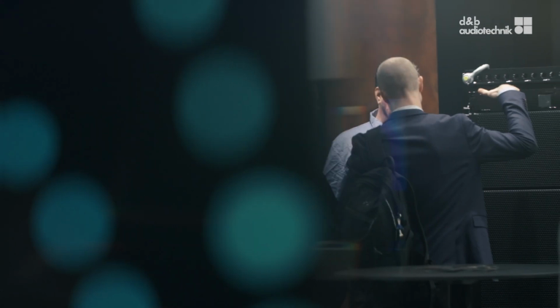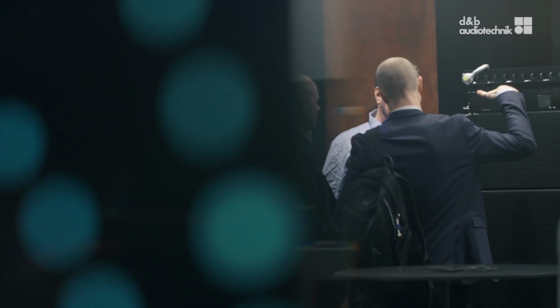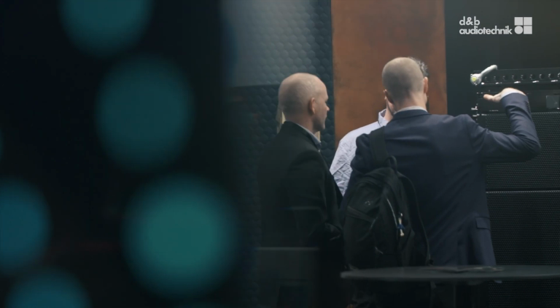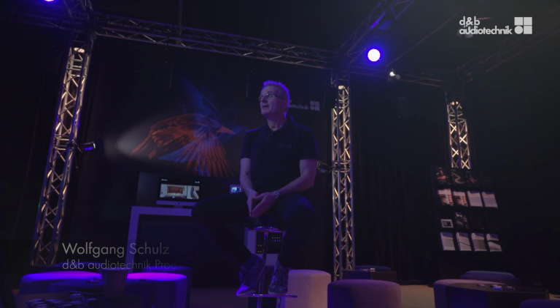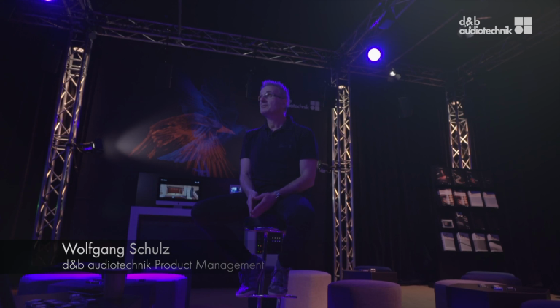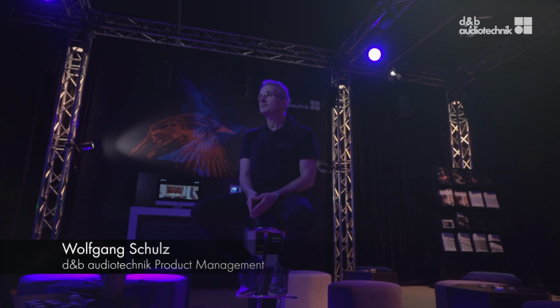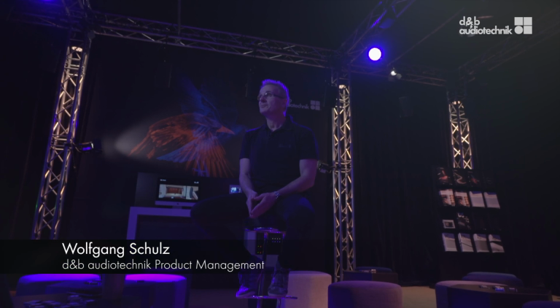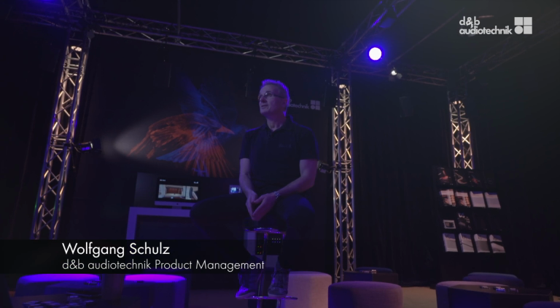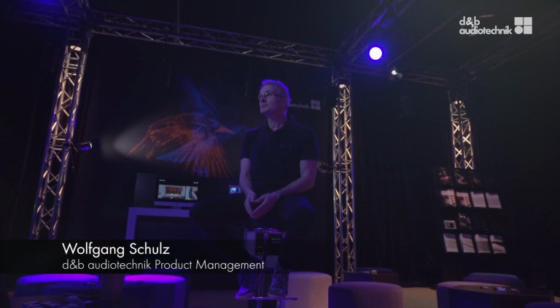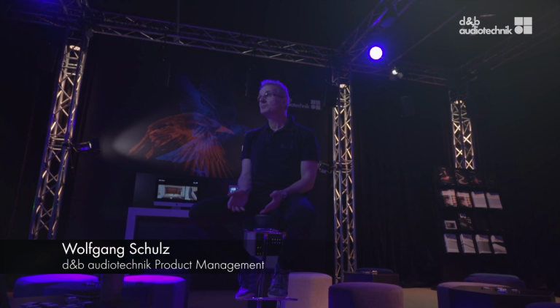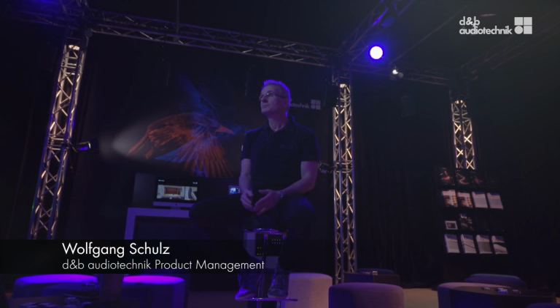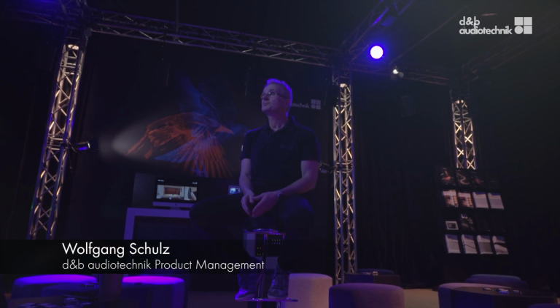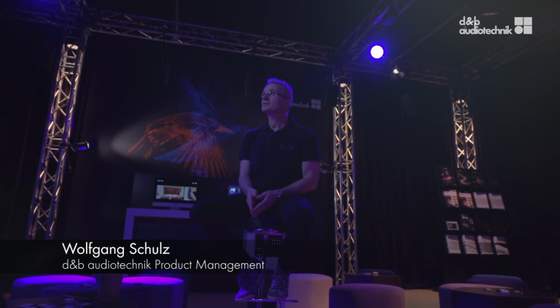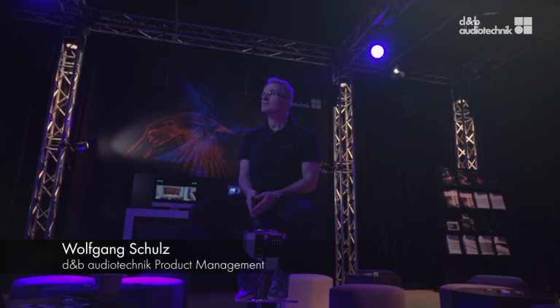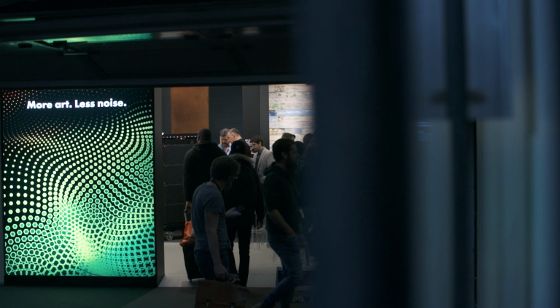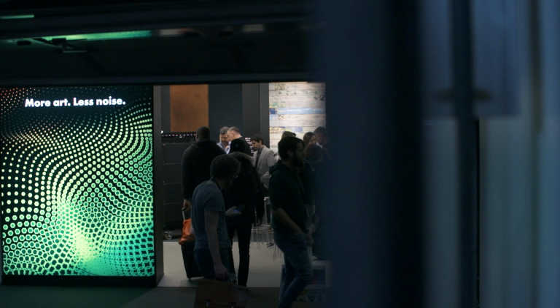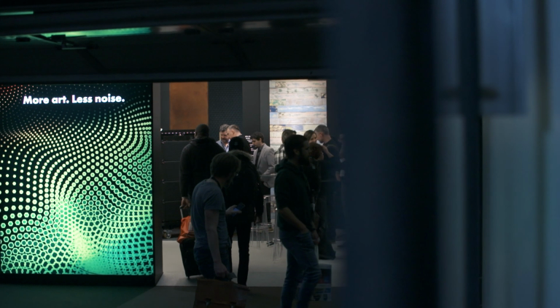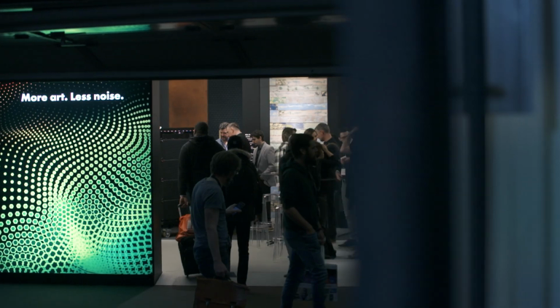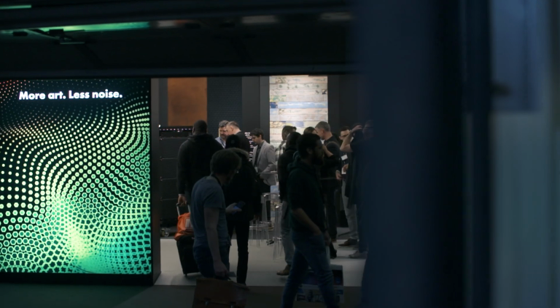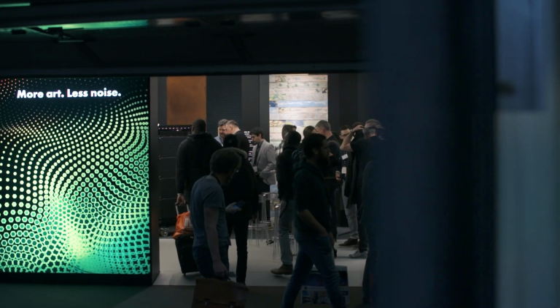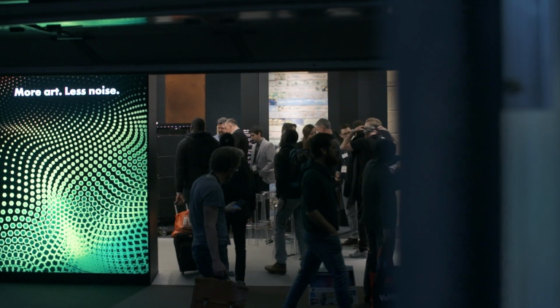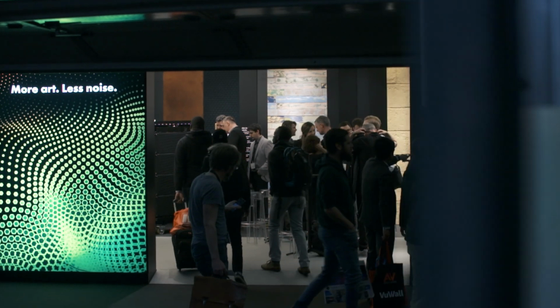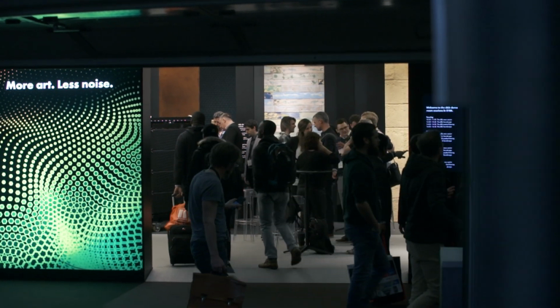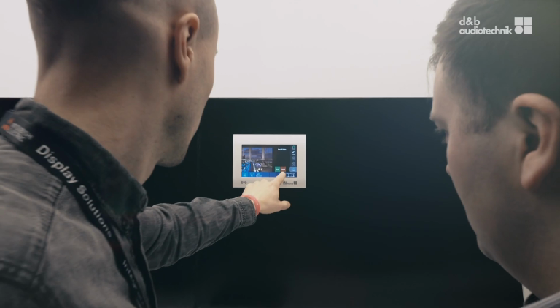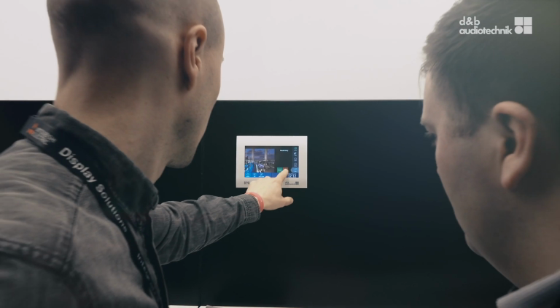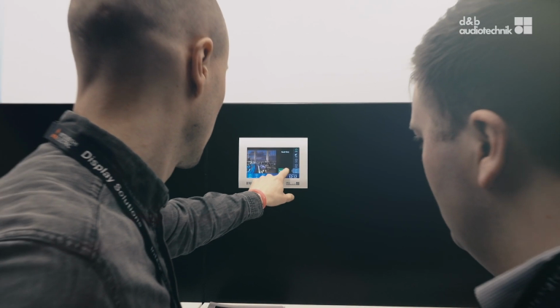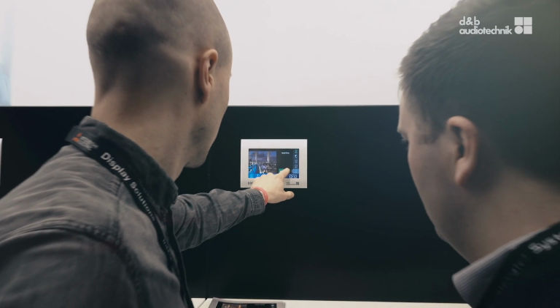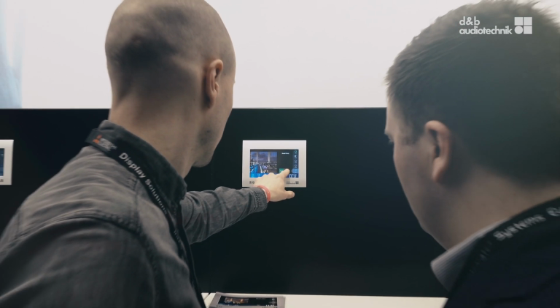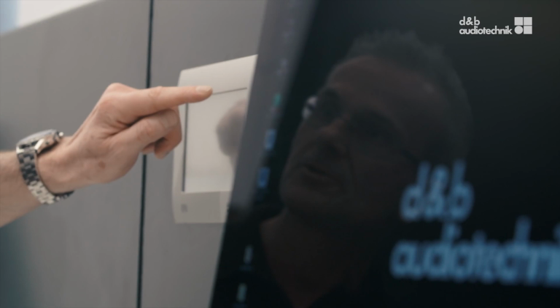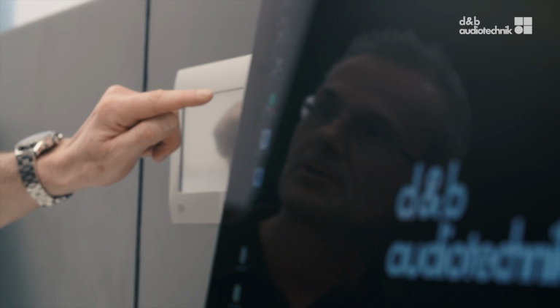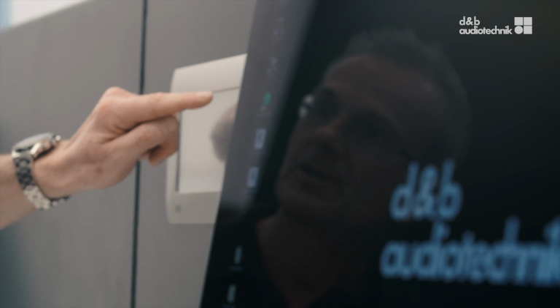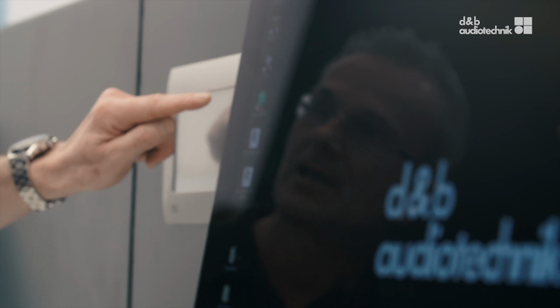I'm happy to guide you through some new tools and services empowering planners and integrators for a broad range of installations.